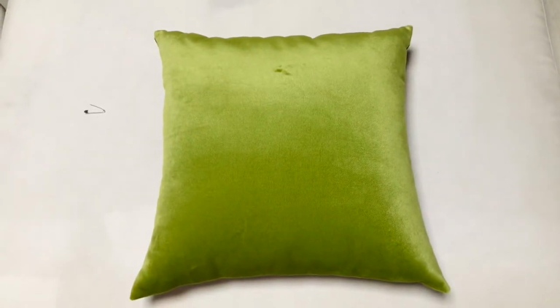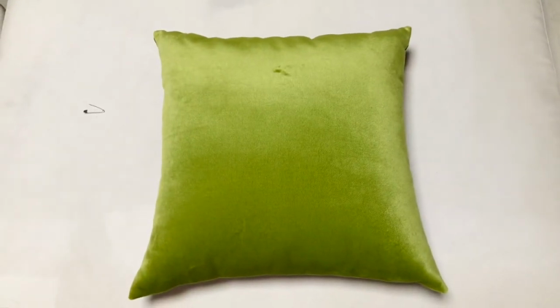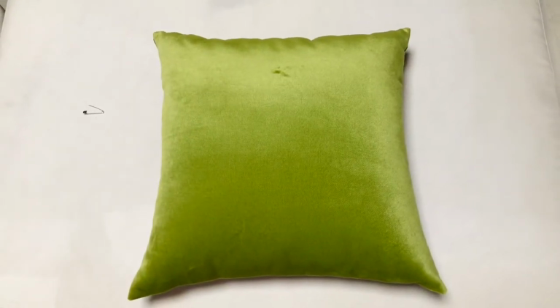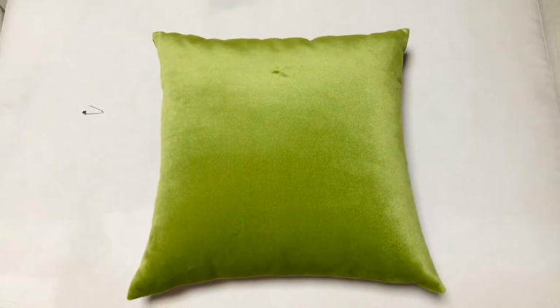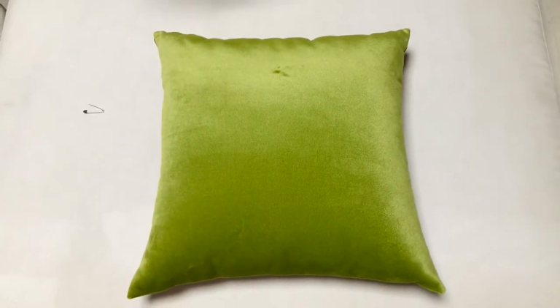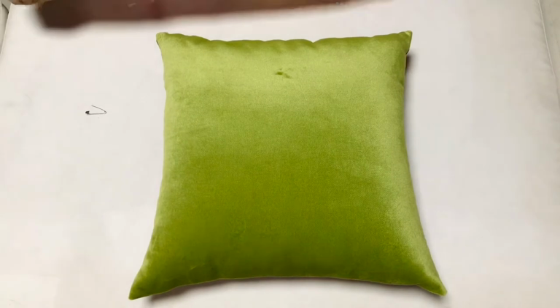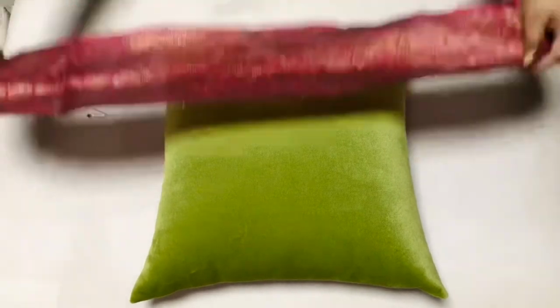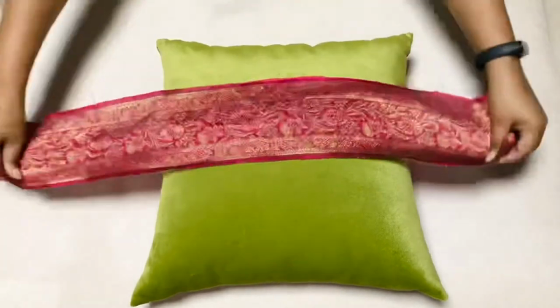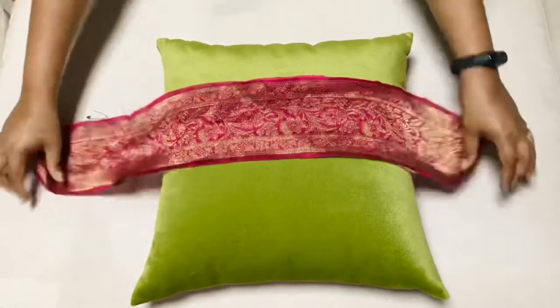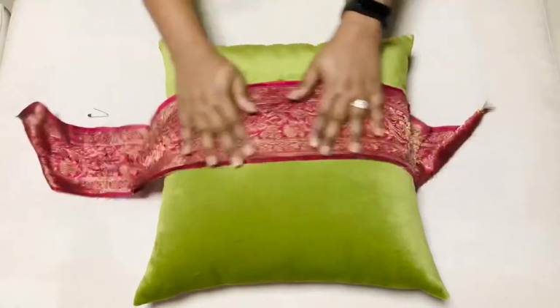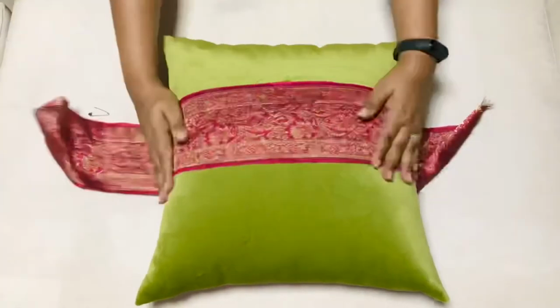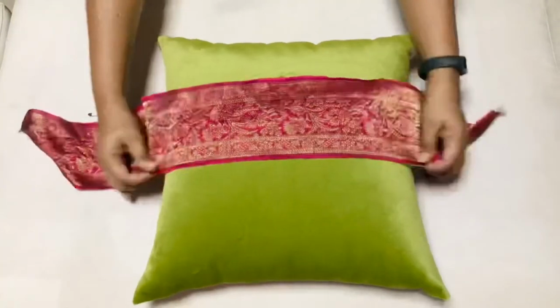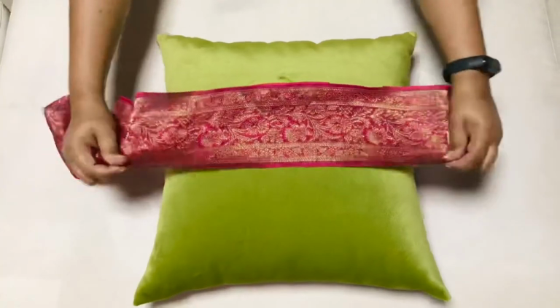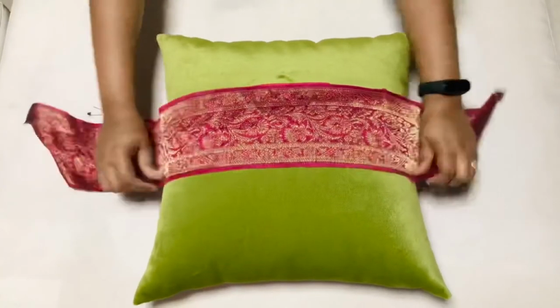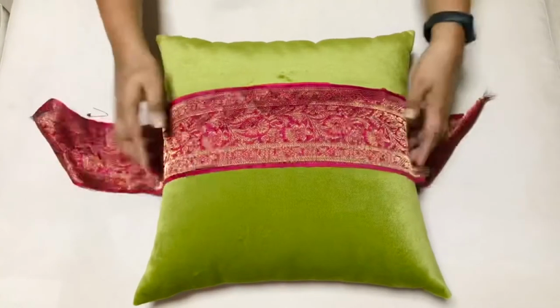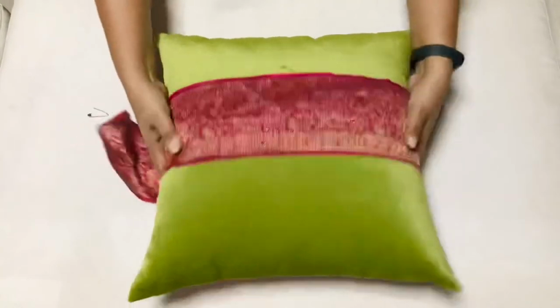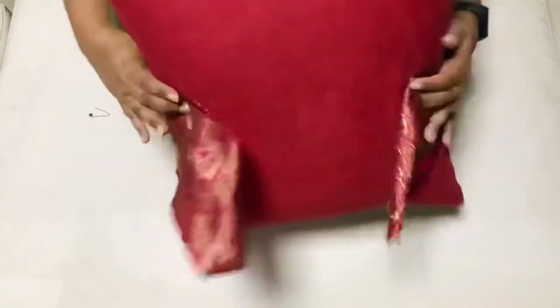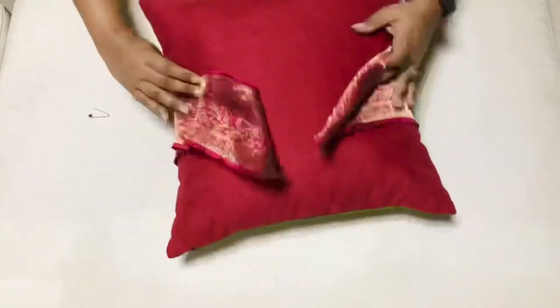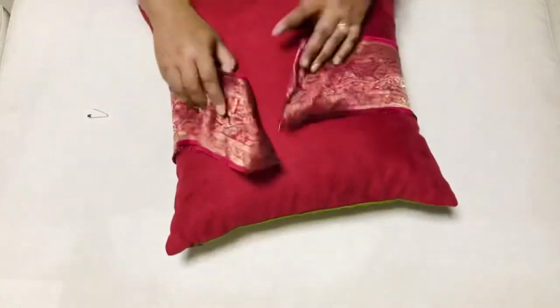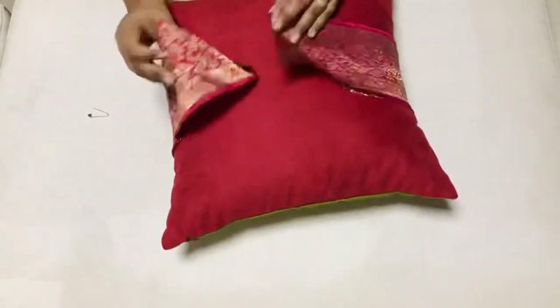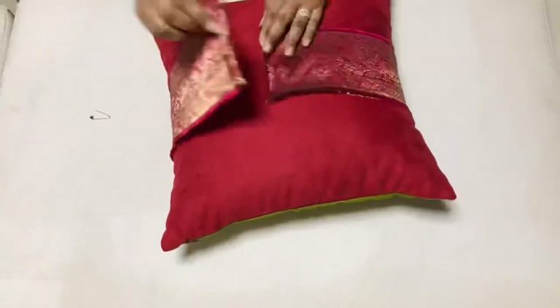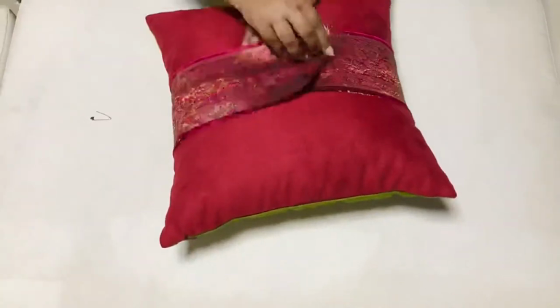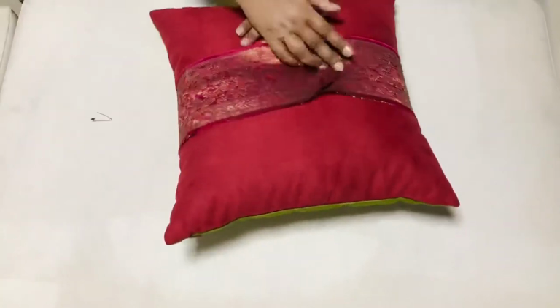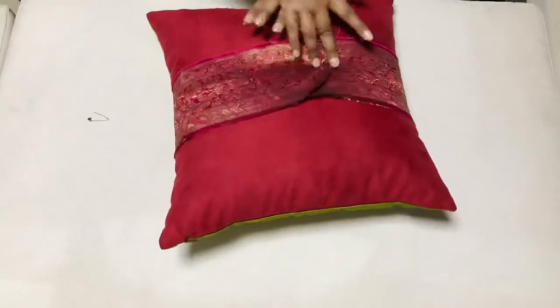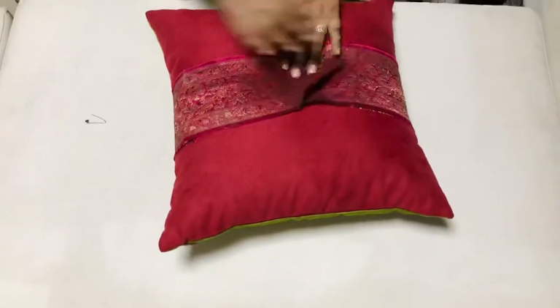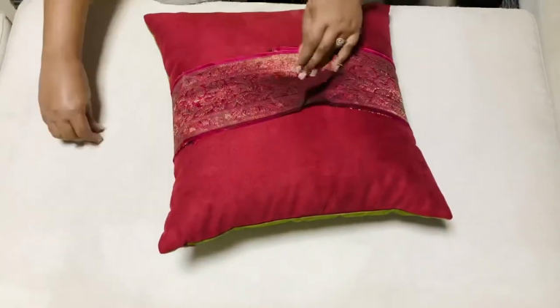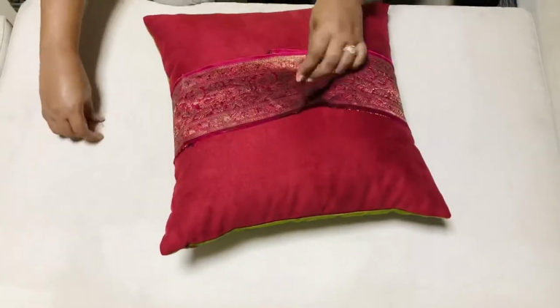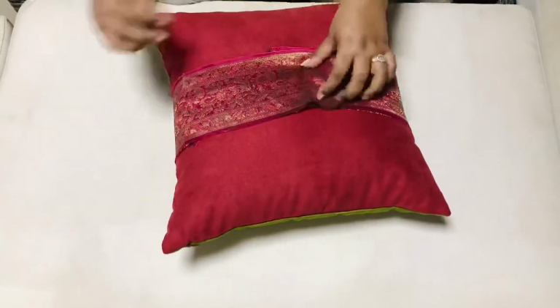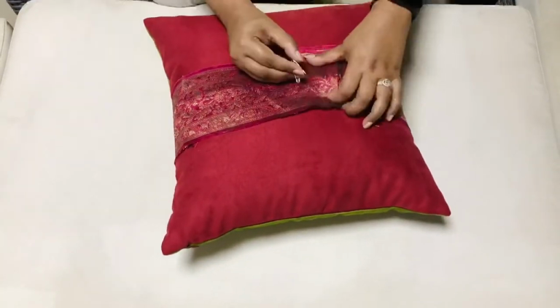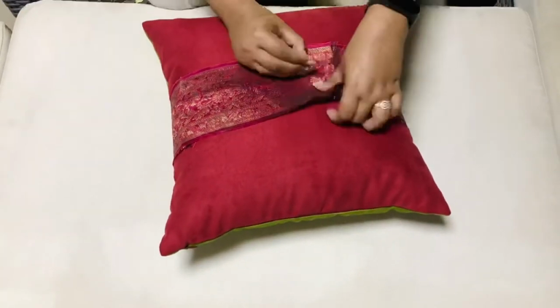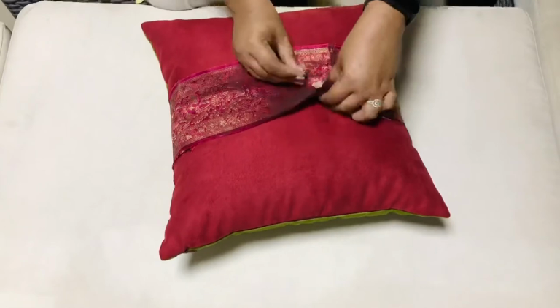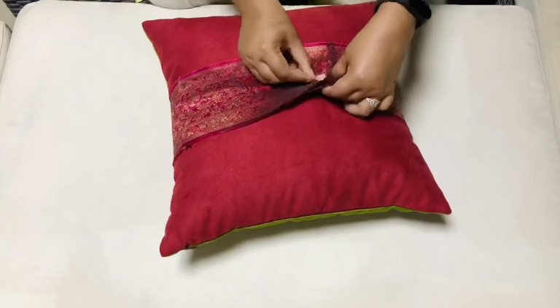I am making 2-3 options in contrast colors. You can choose one of them and try it.